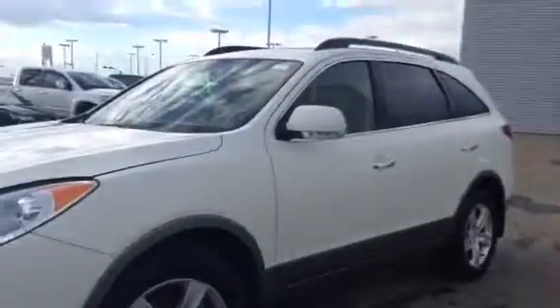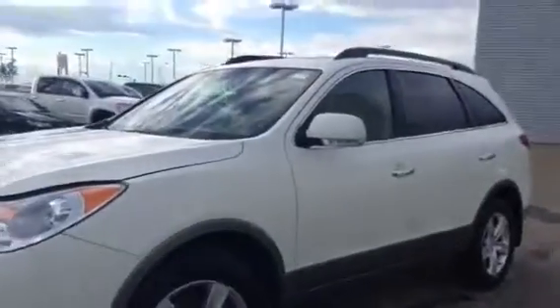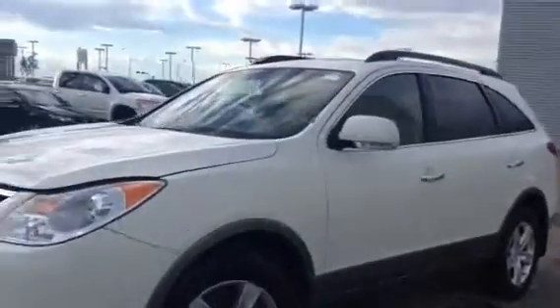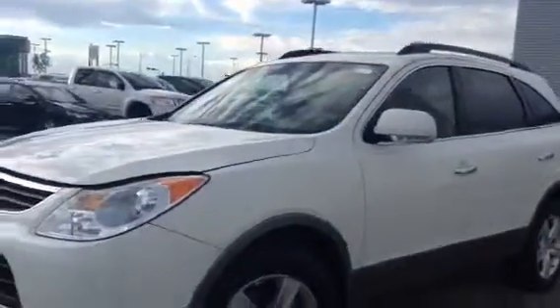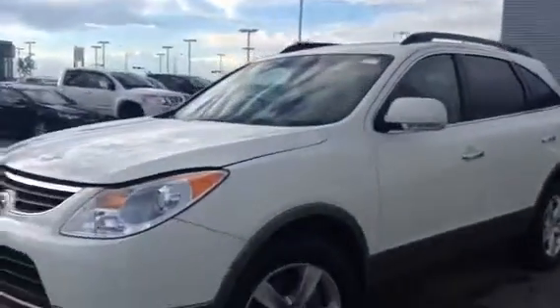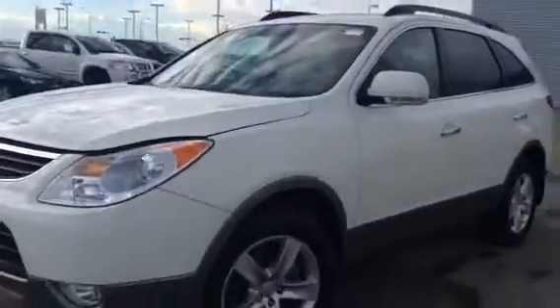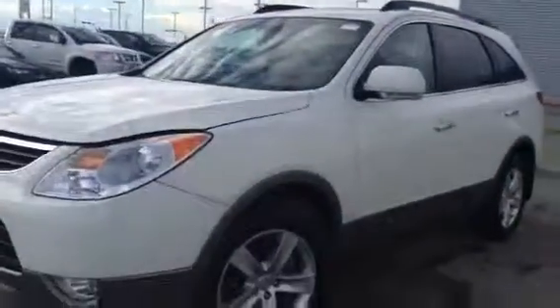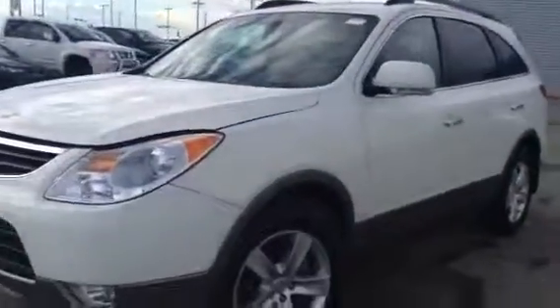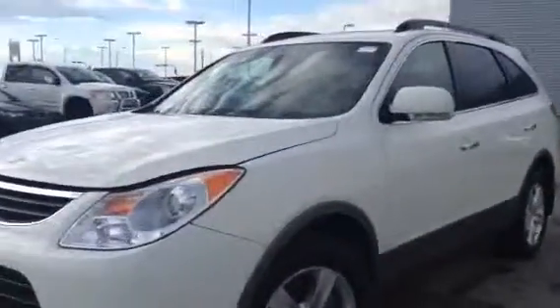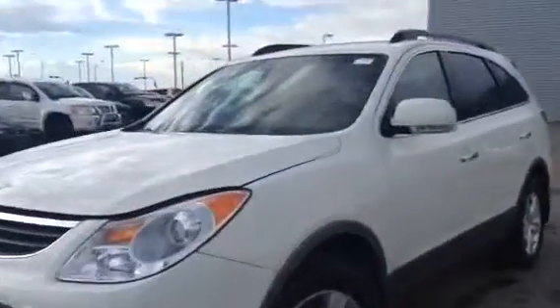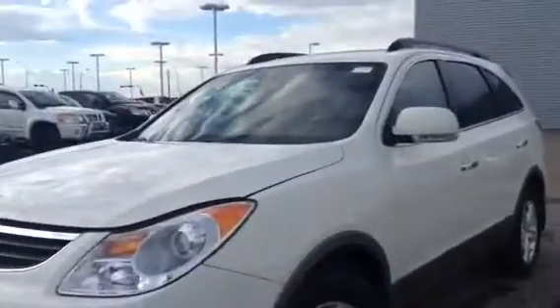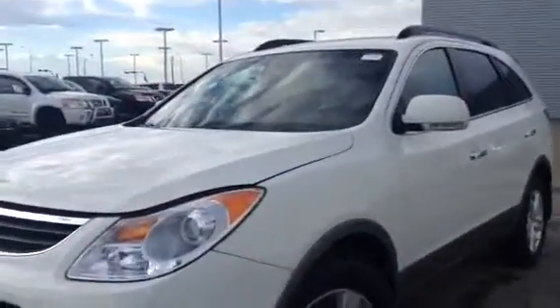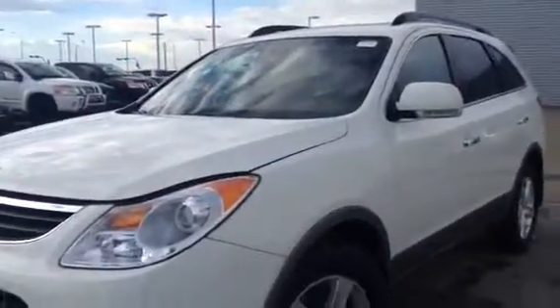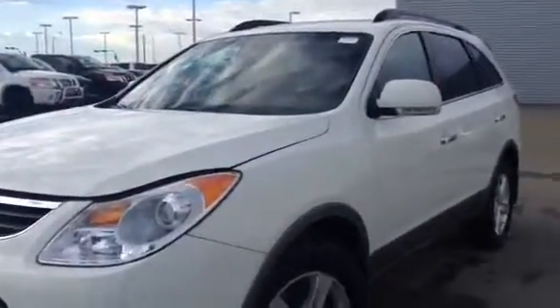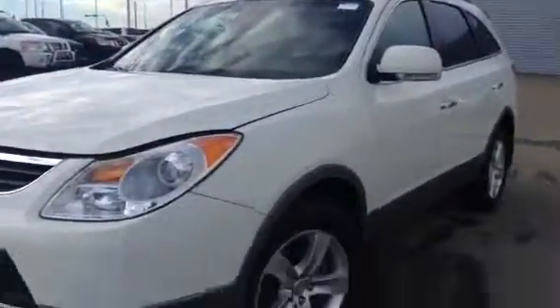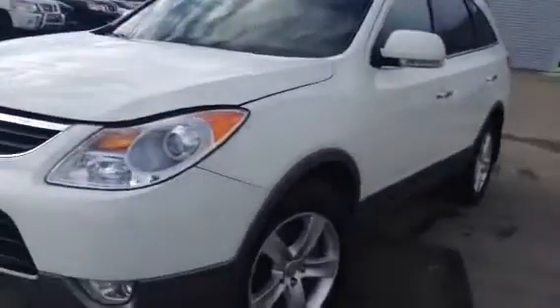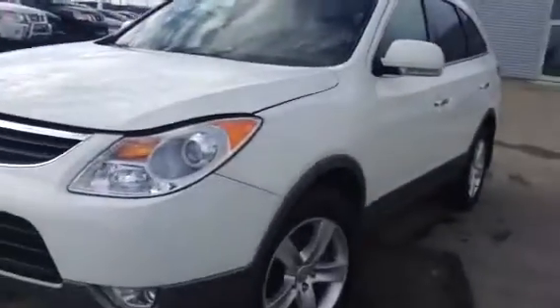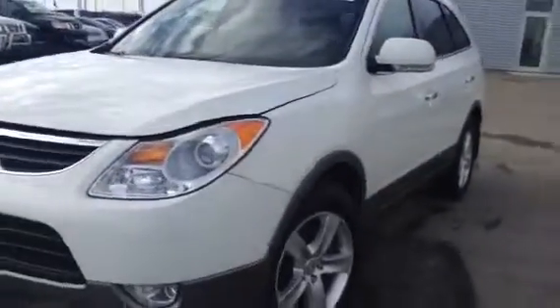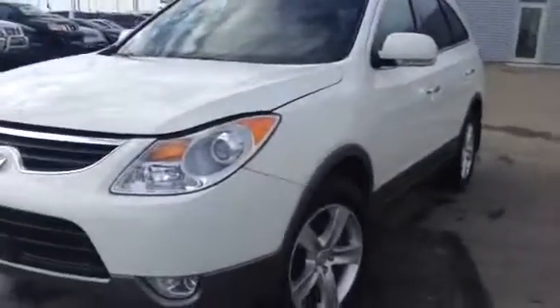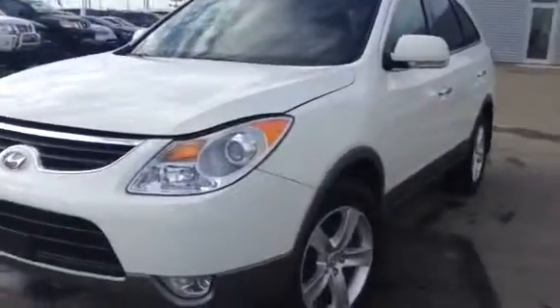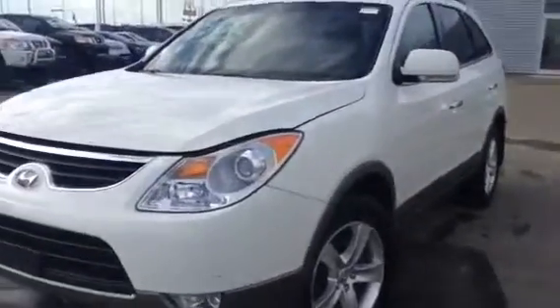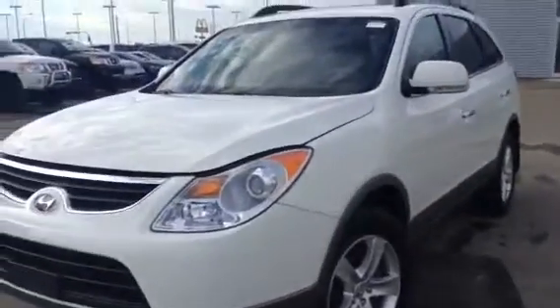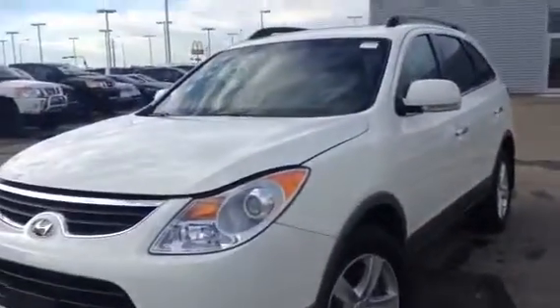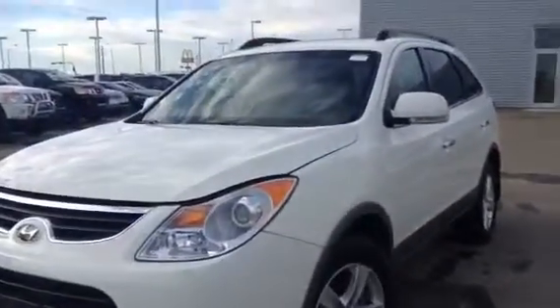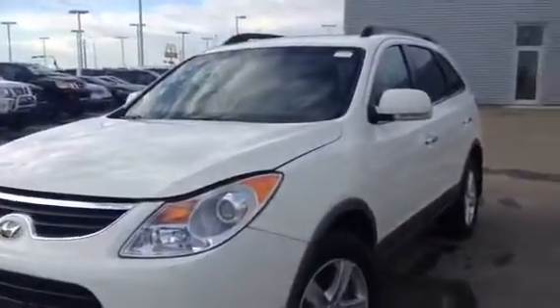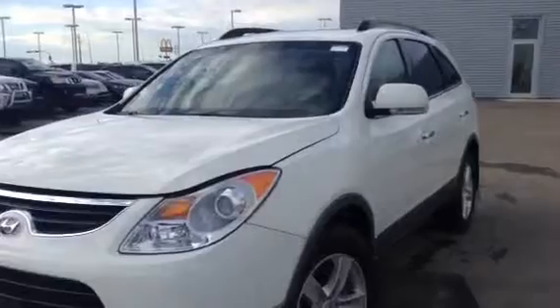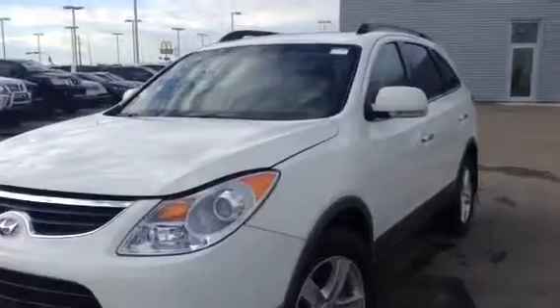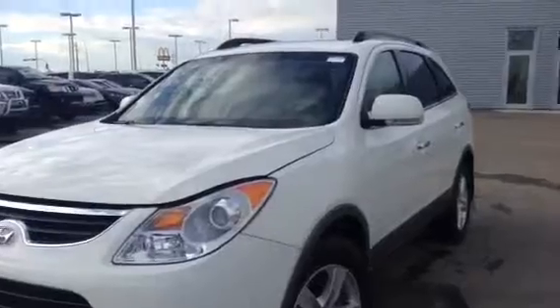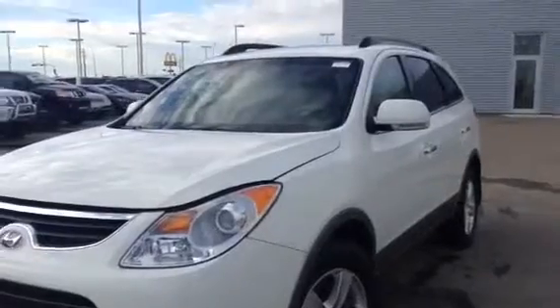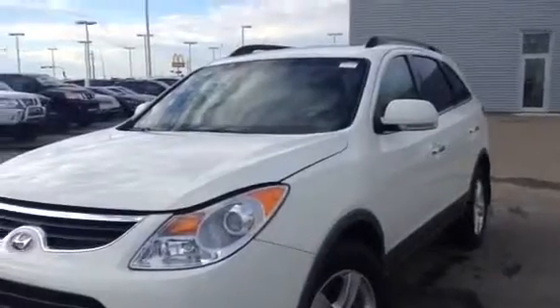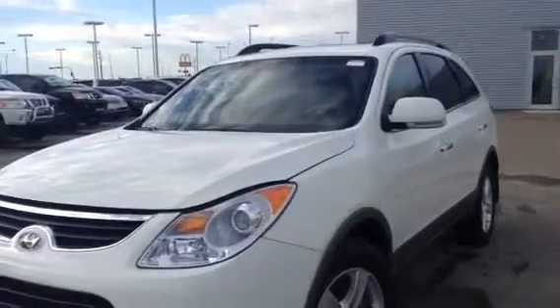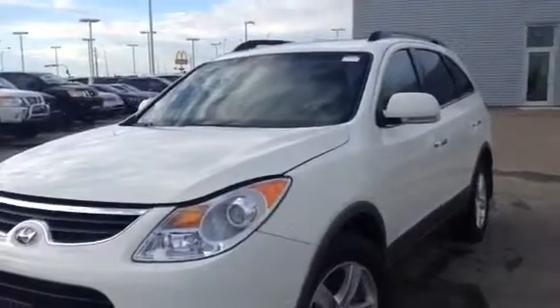Hey Dean, it's Louisa here at LA Nissan. I wanted to send you a video on the 2012 Hyundai Veracruz that we were talking about.